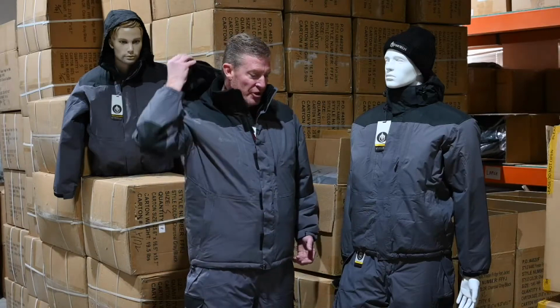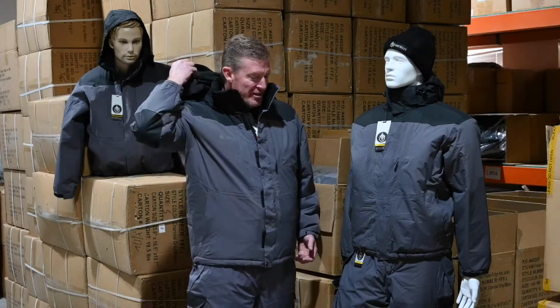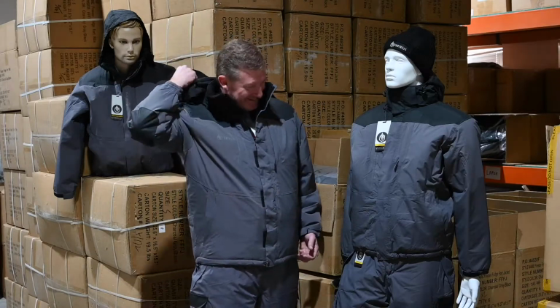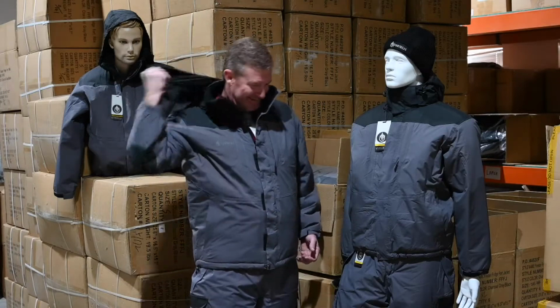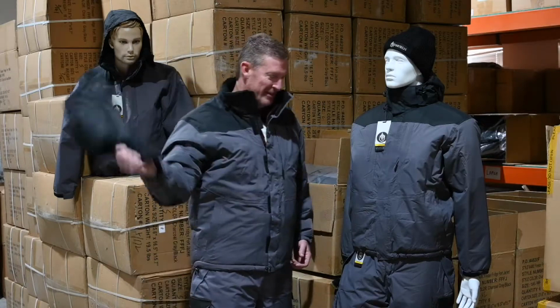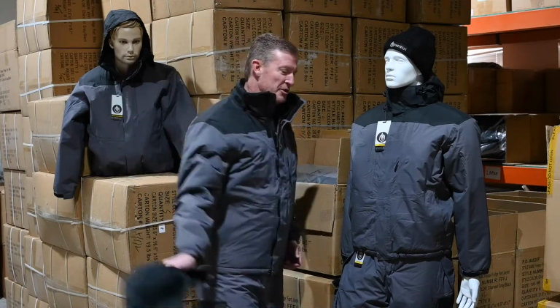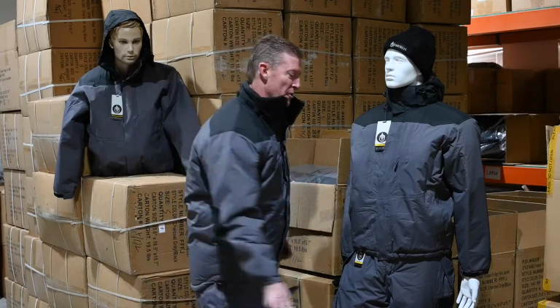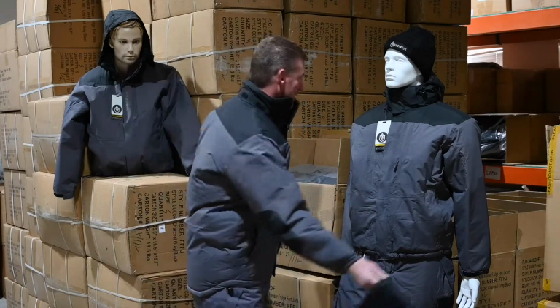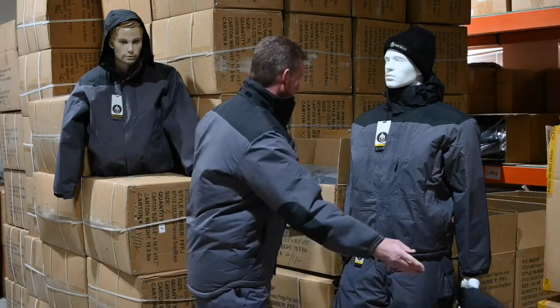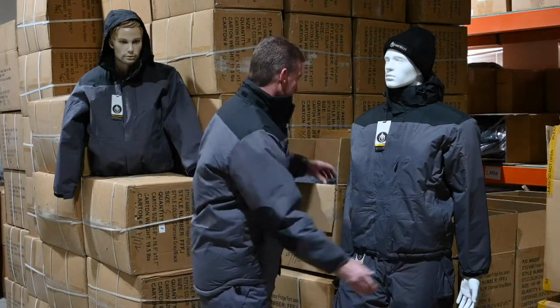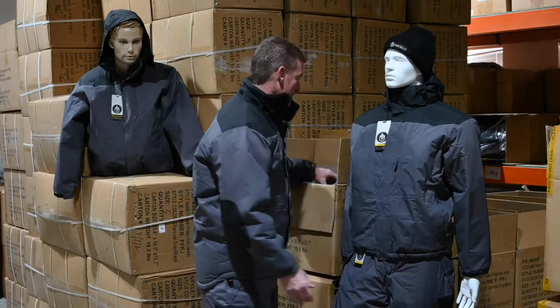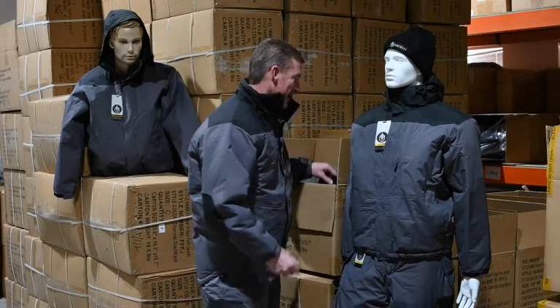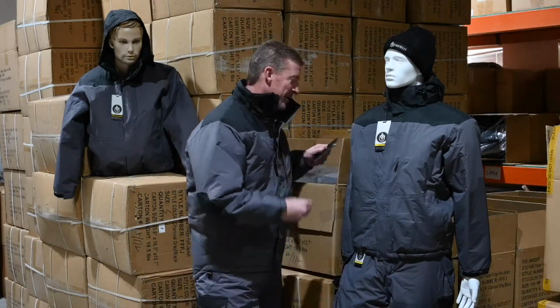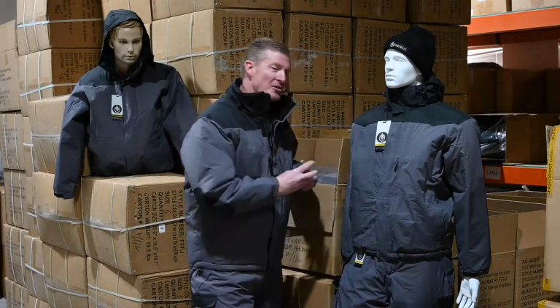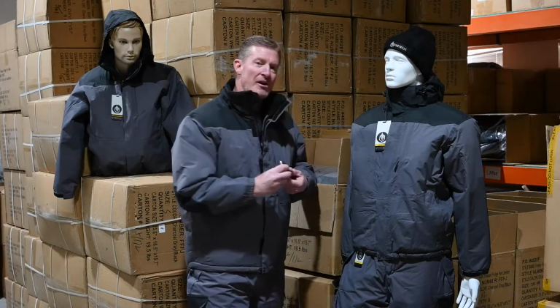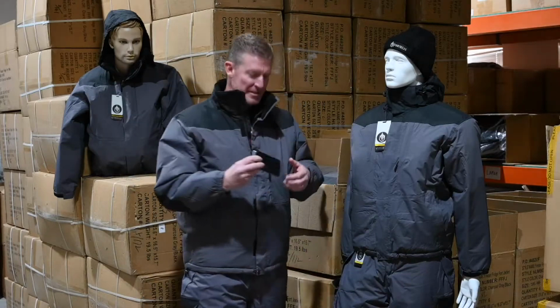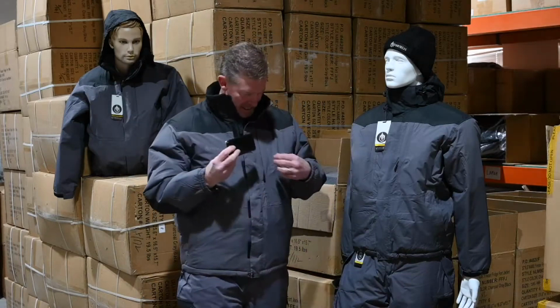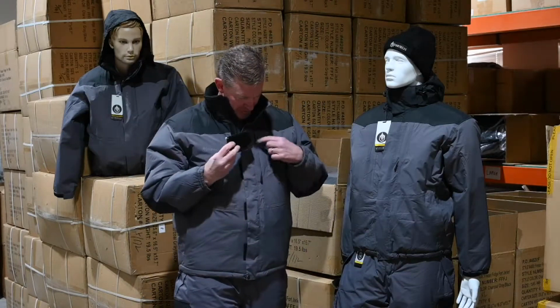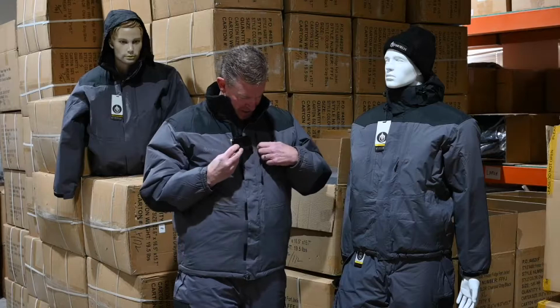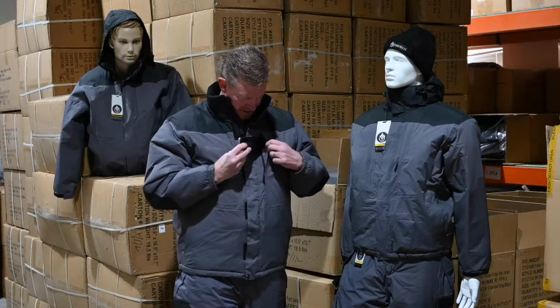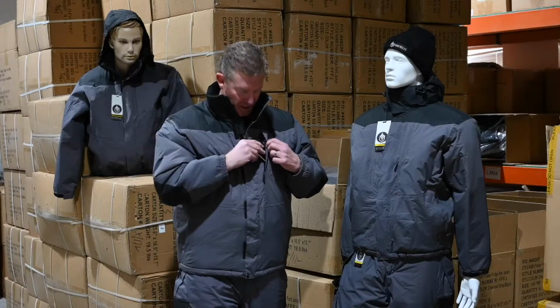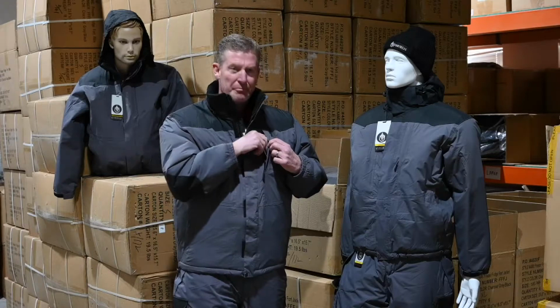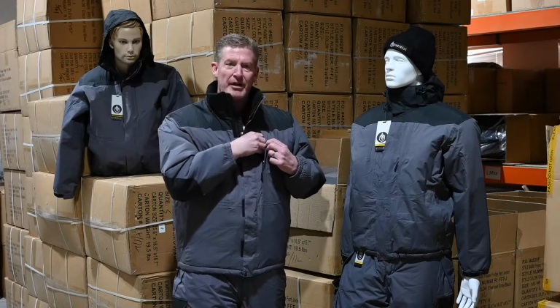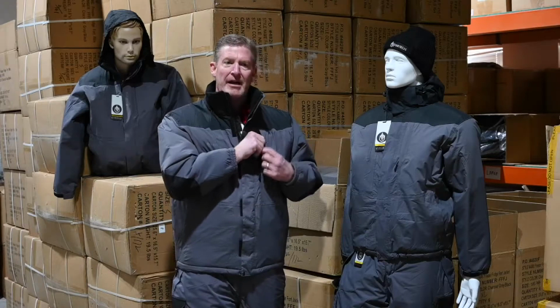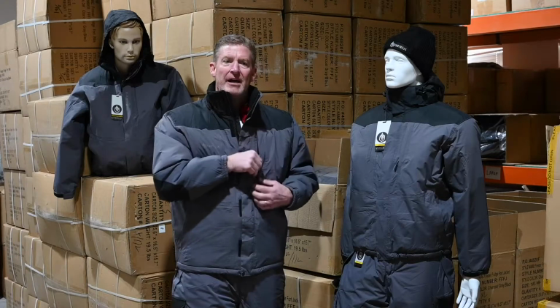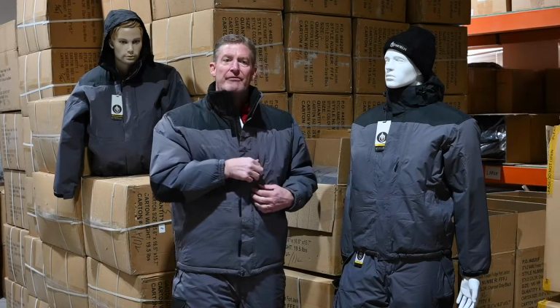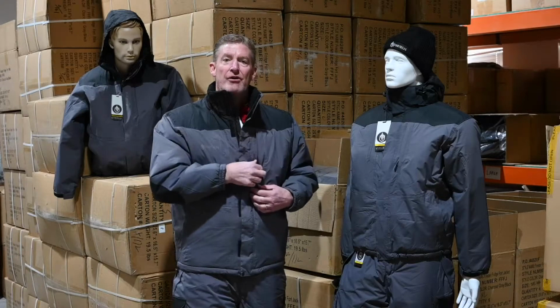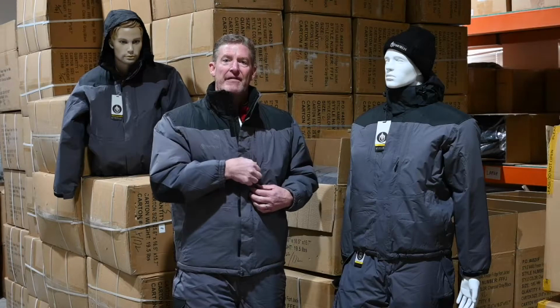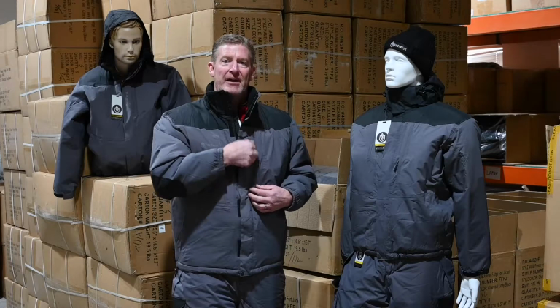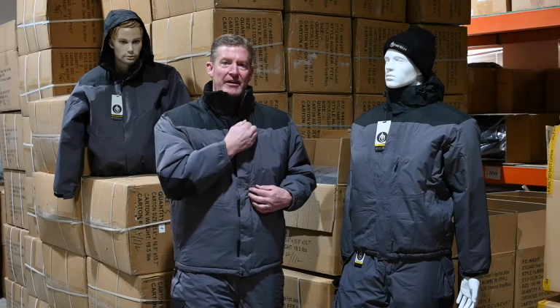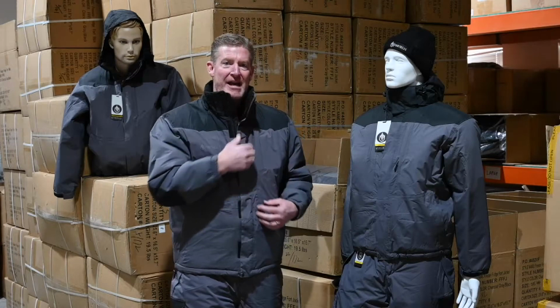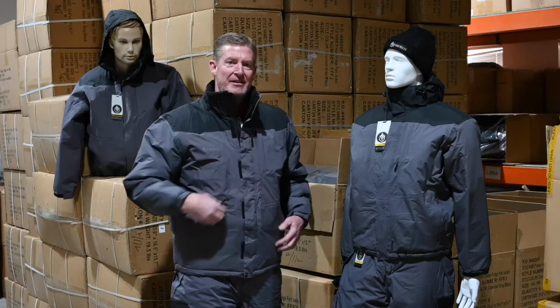The jacket has a detachable hood, which works great. It also has nice pockets, so you can put your phone in there and your hands.